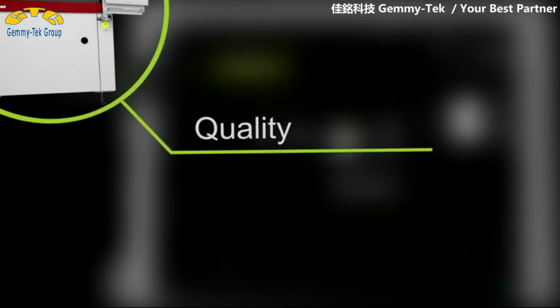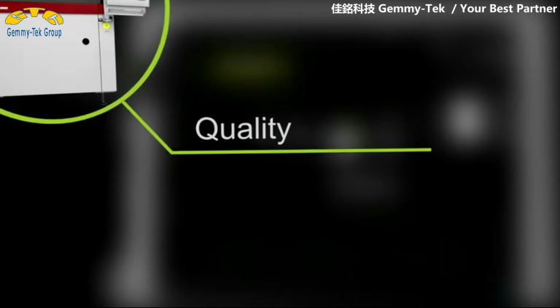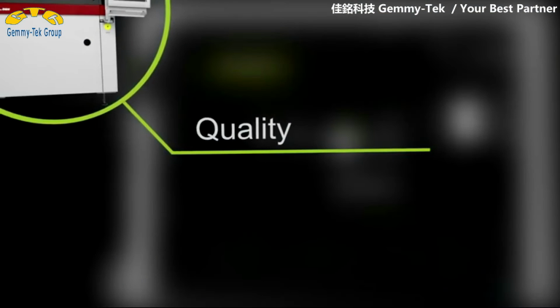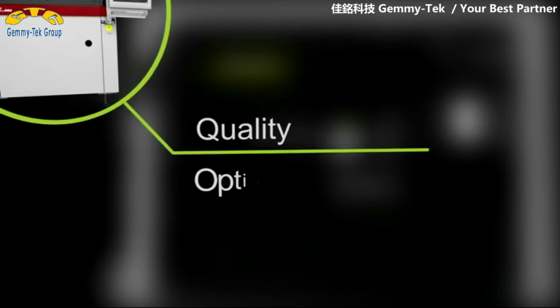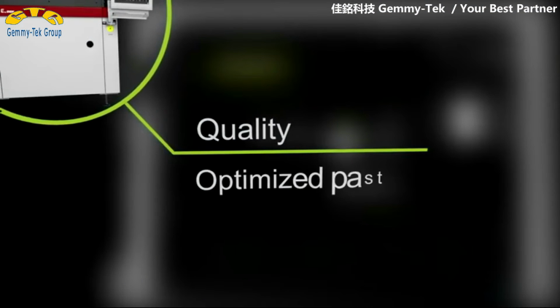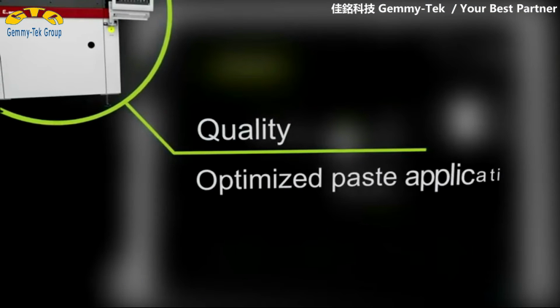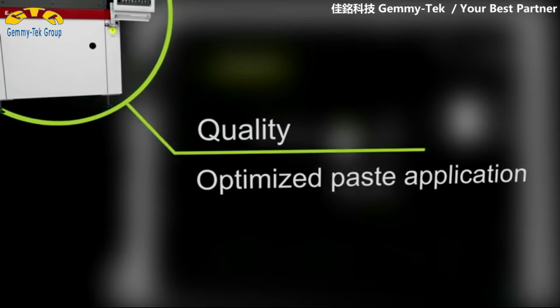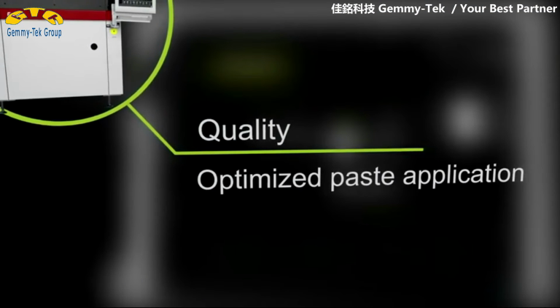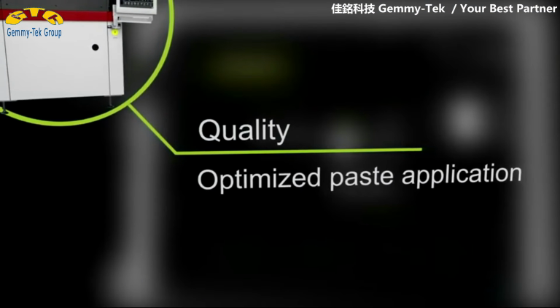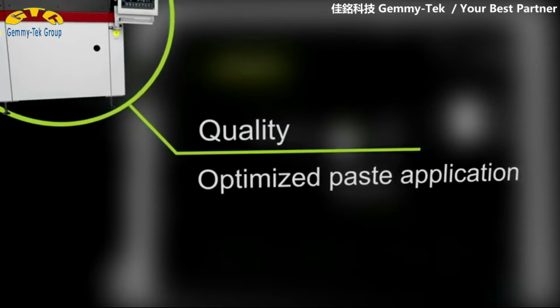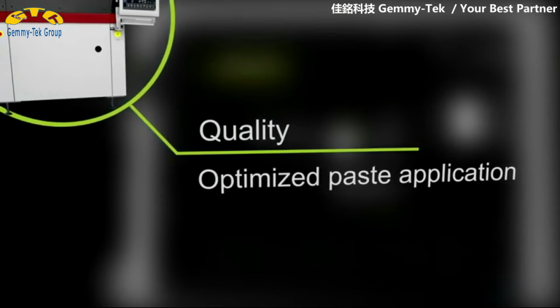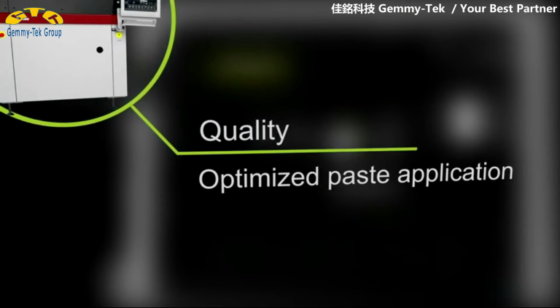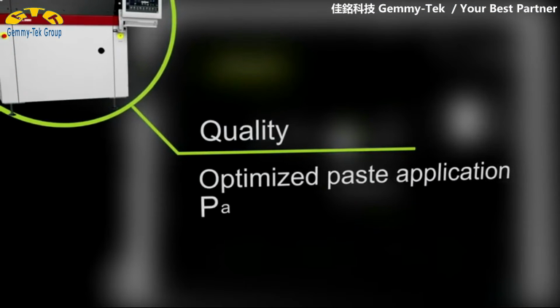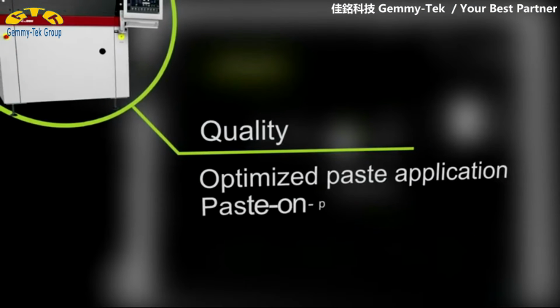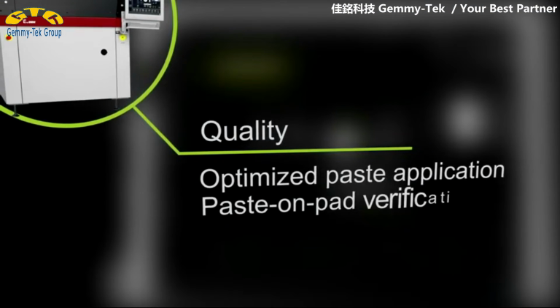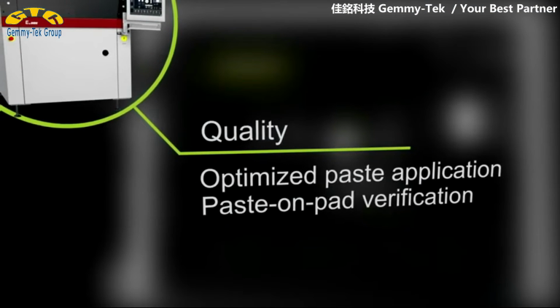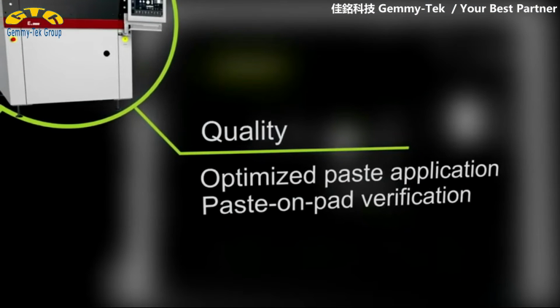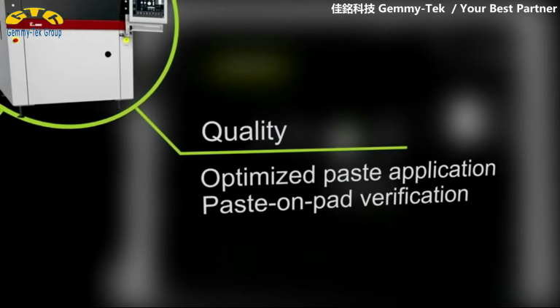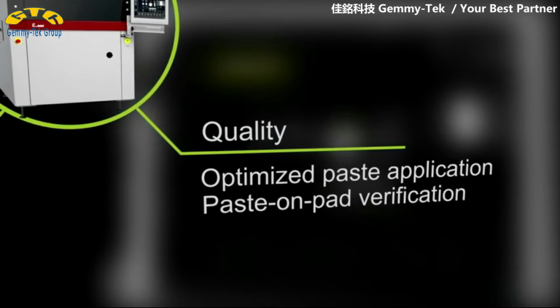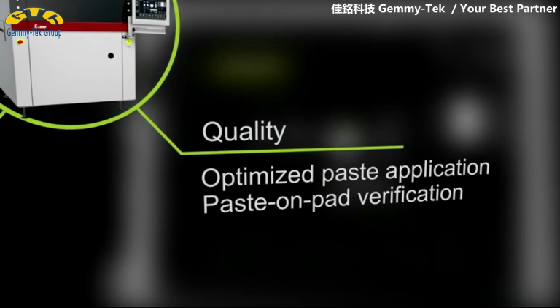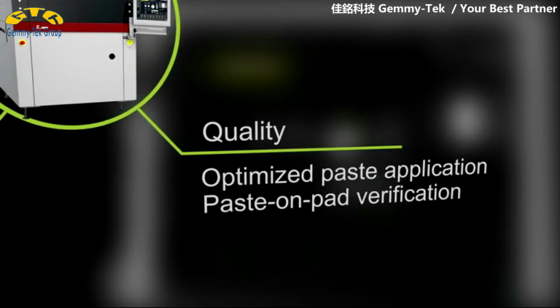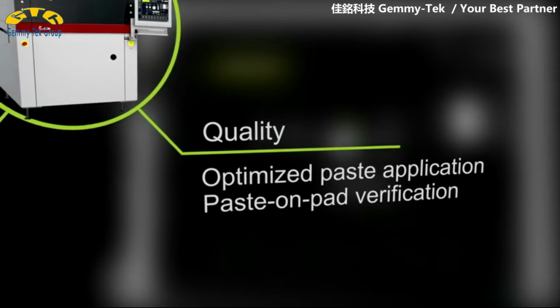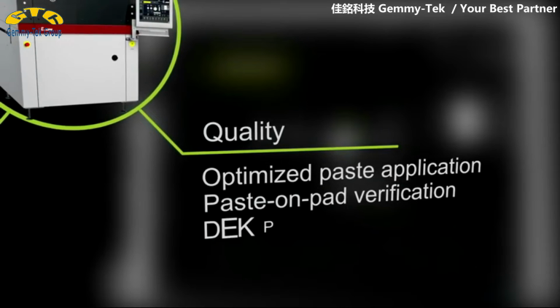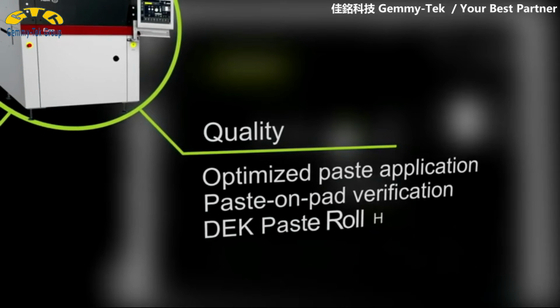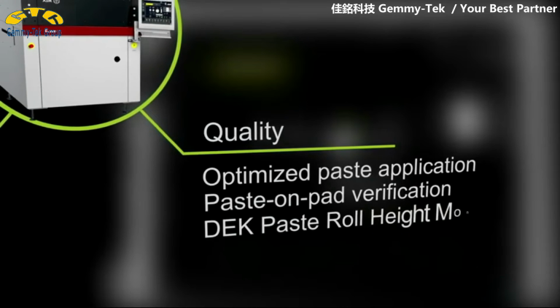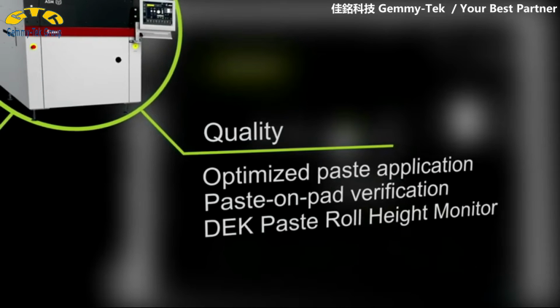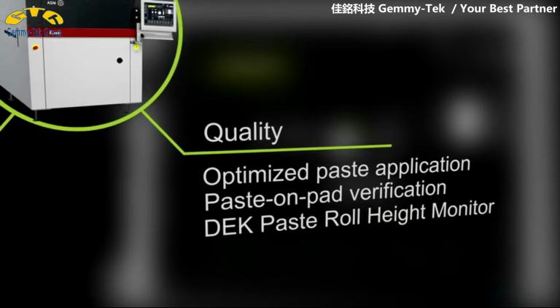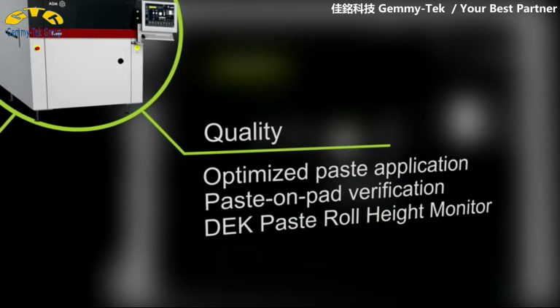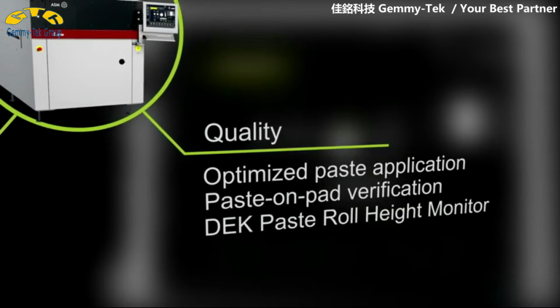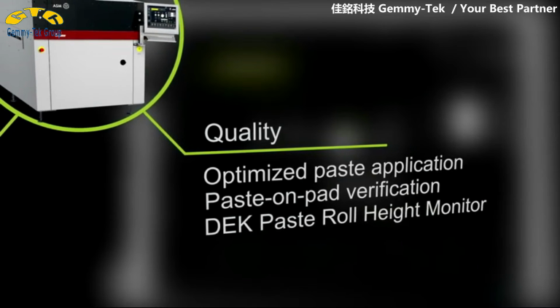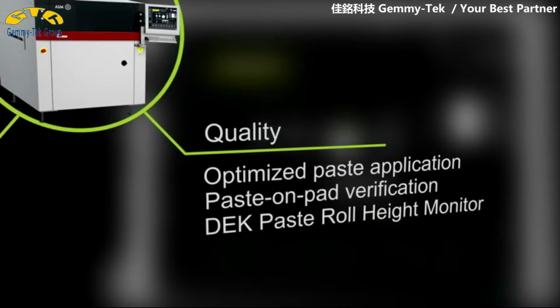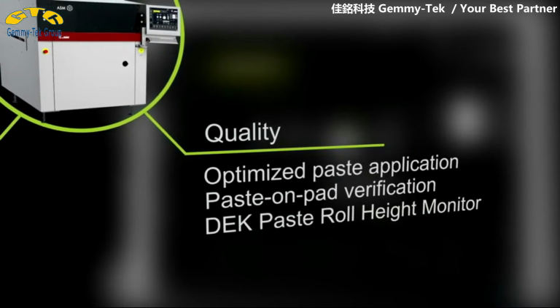For applications where quality matters most, the E by DECK delivers with extra sensors and state-of-the-art SBC software.